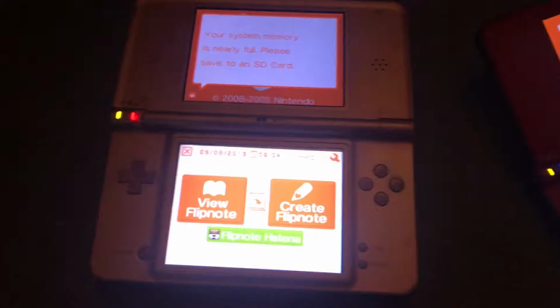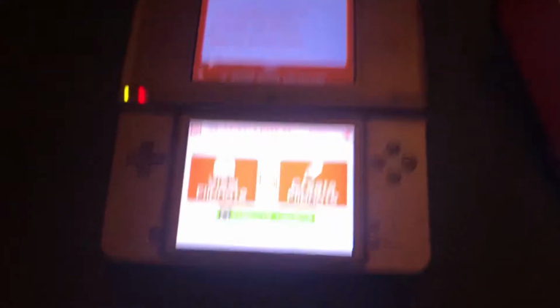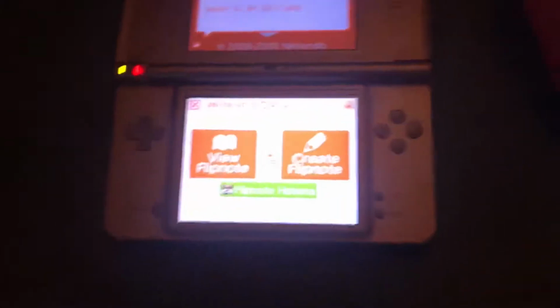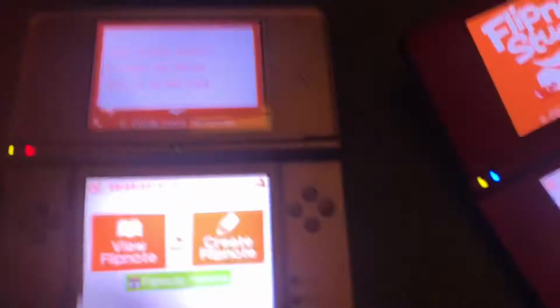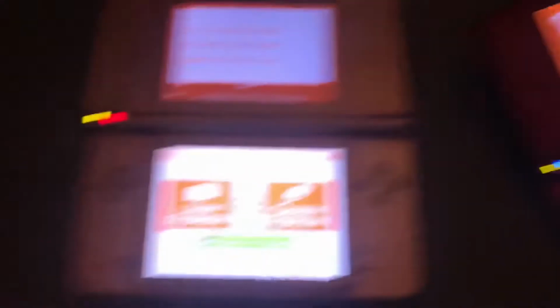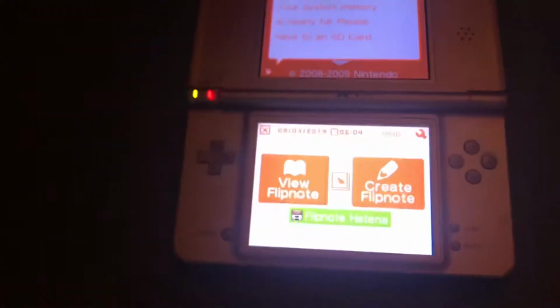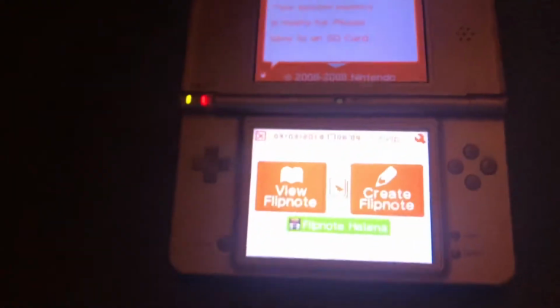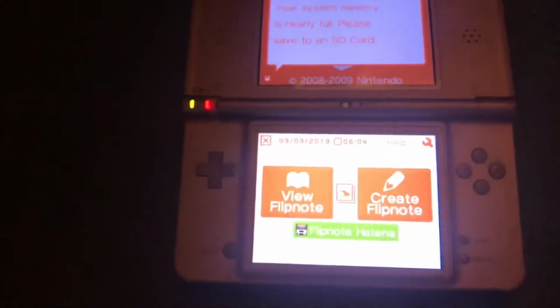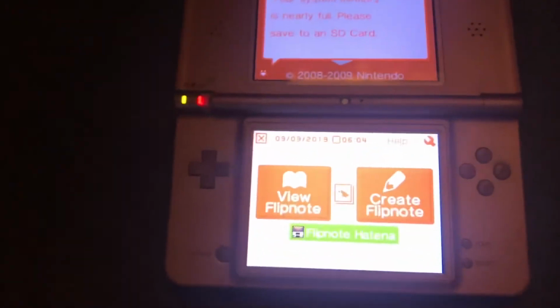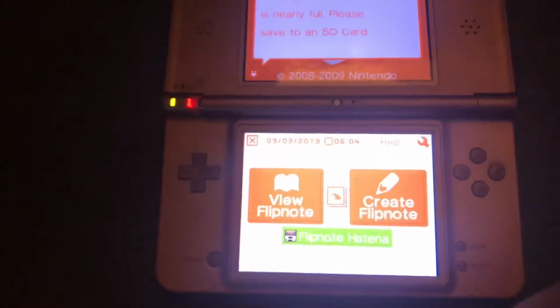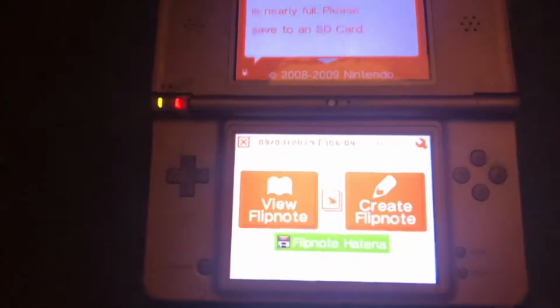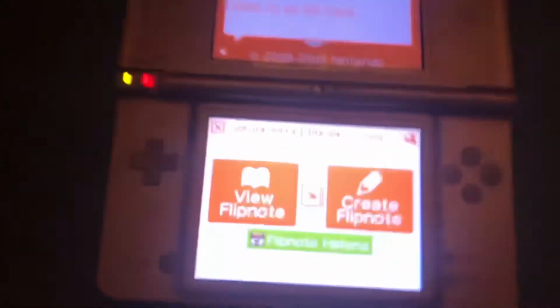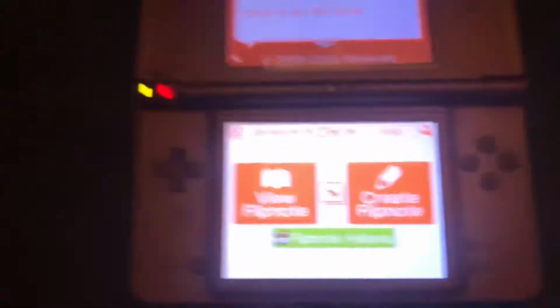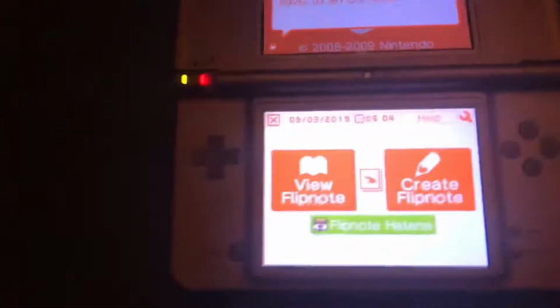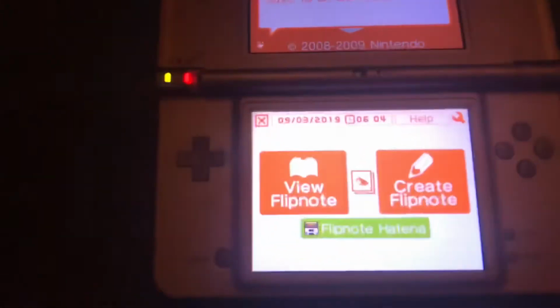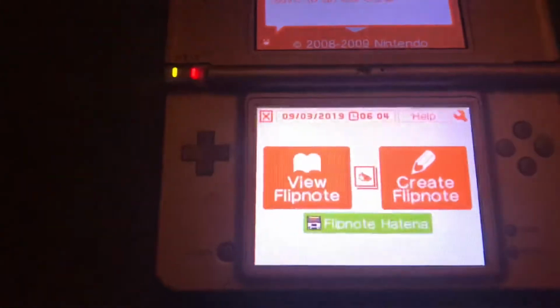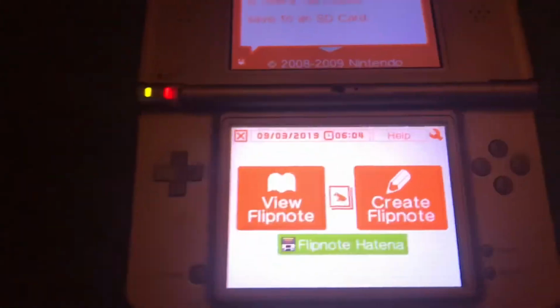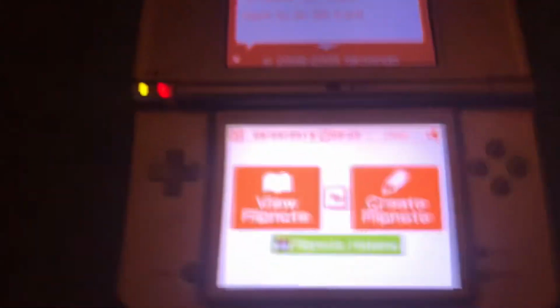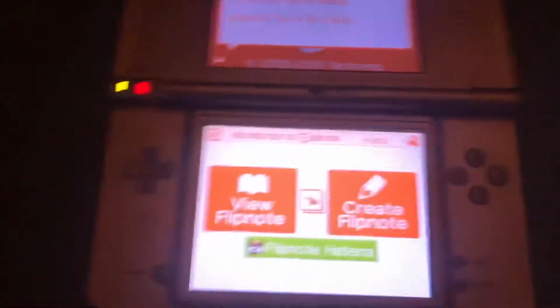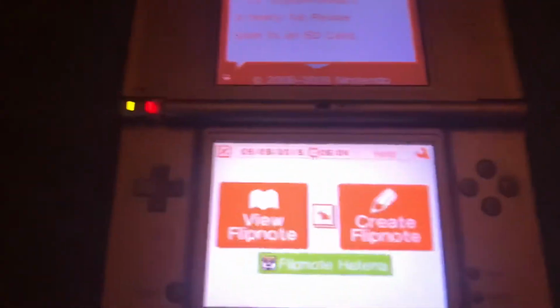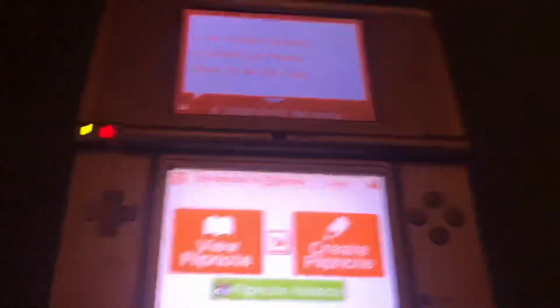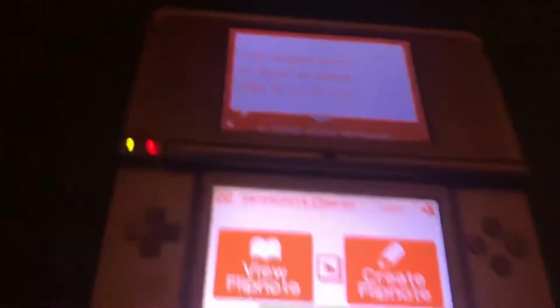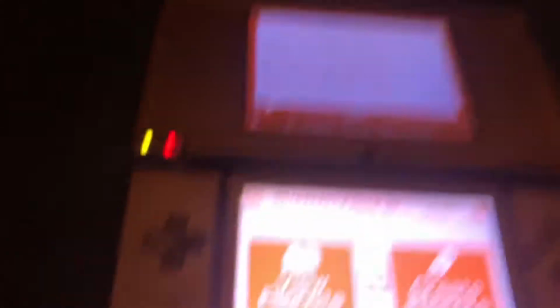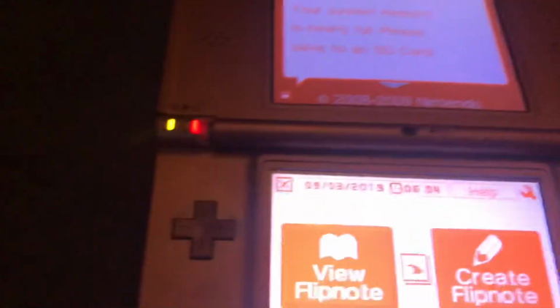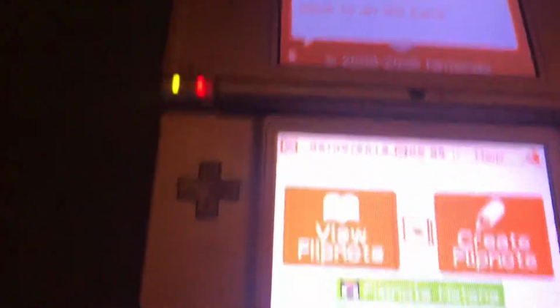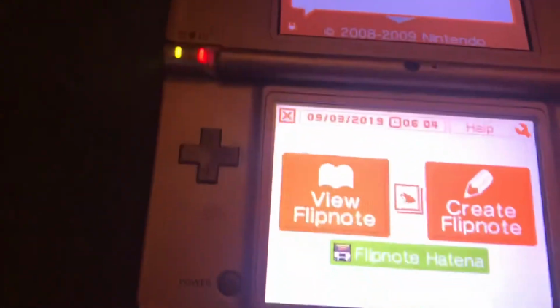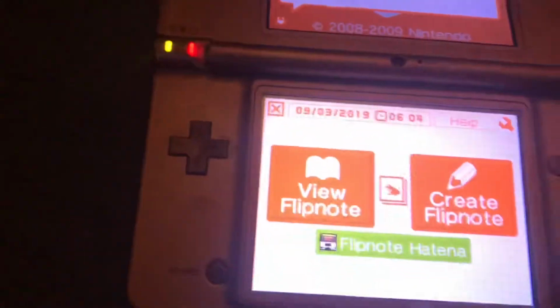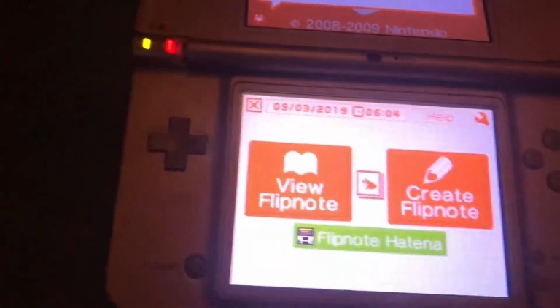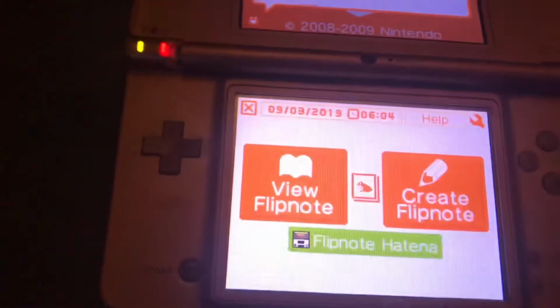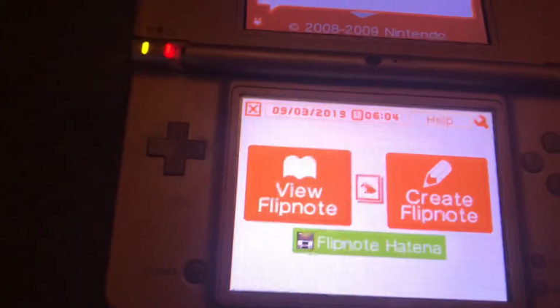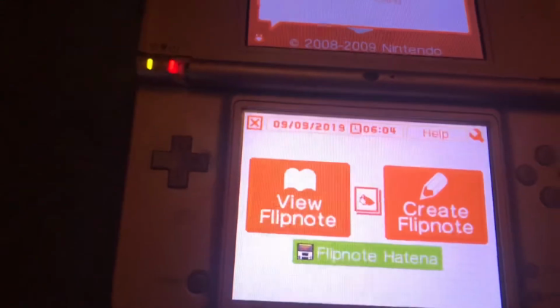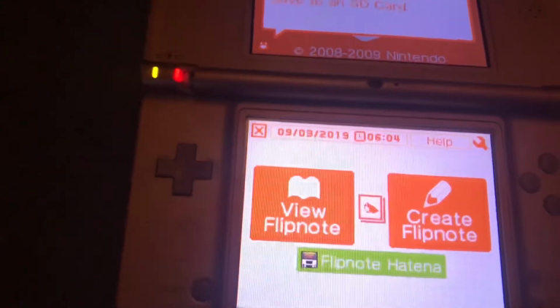What's up YouTube? Today I'm going to be showing you how to get Flipnote Haven on your DSi.